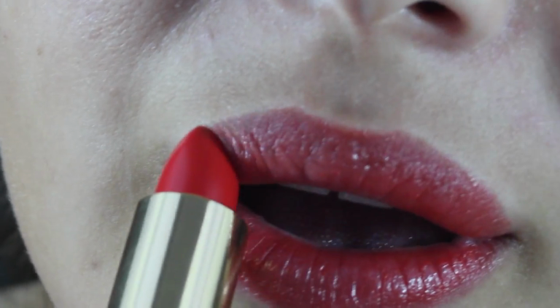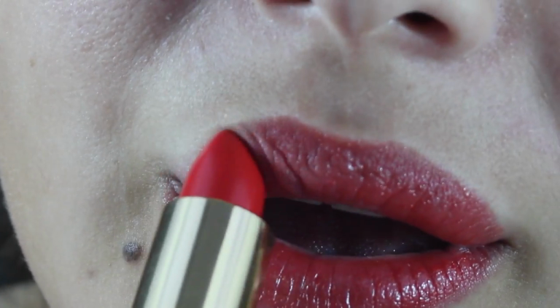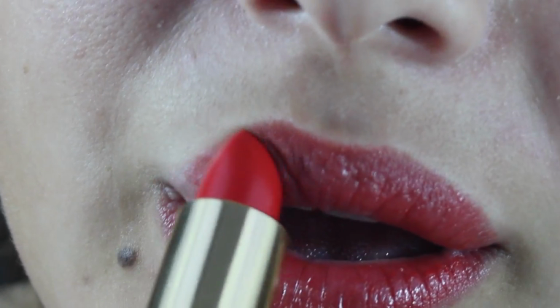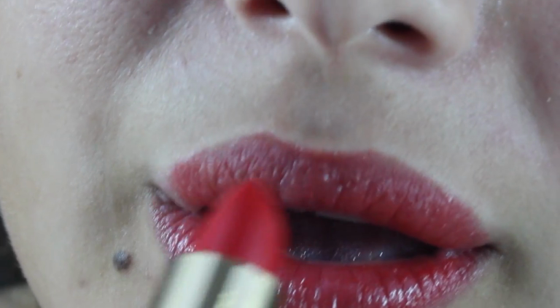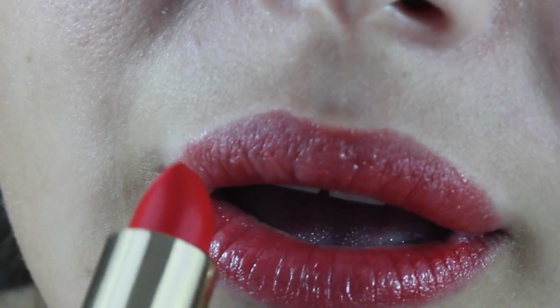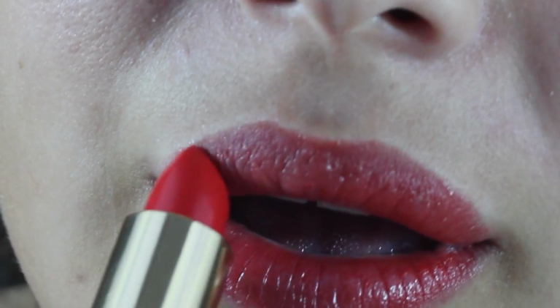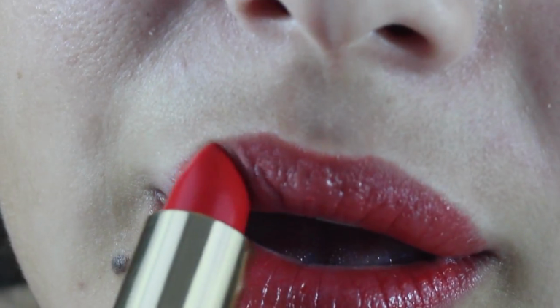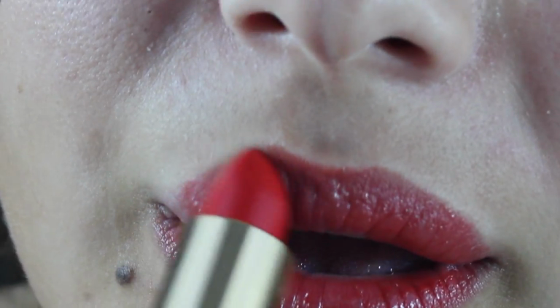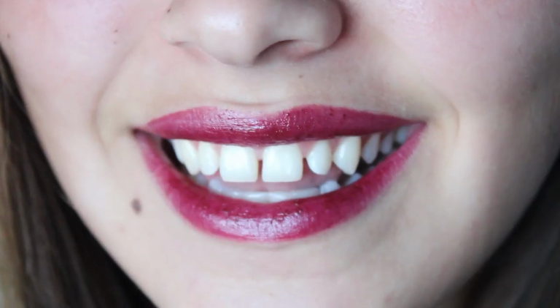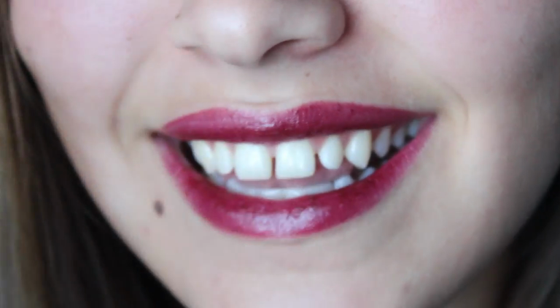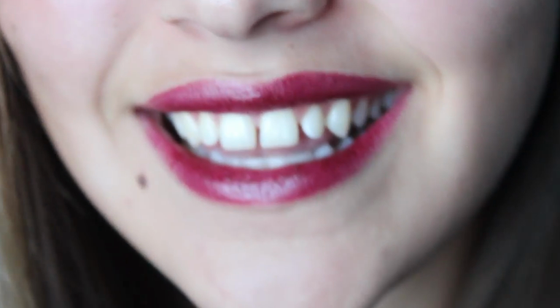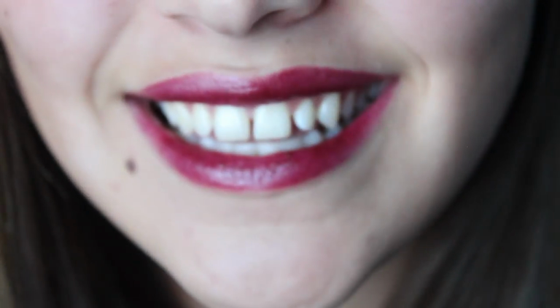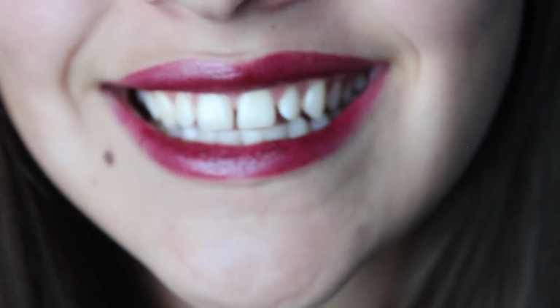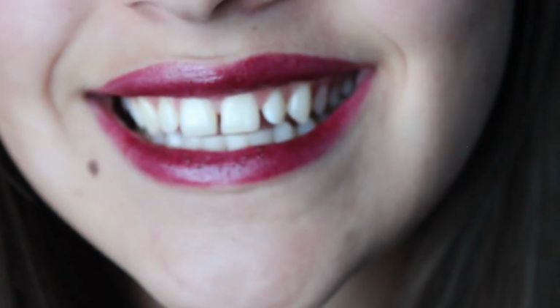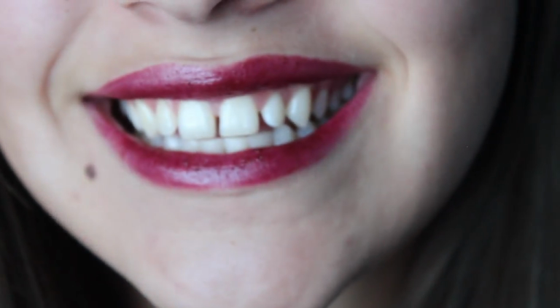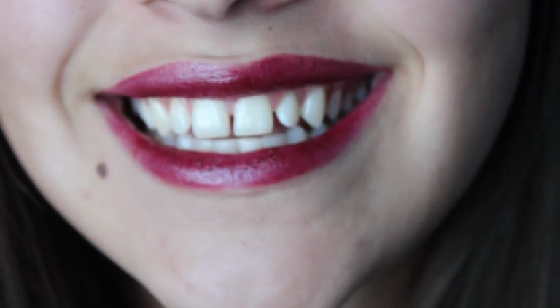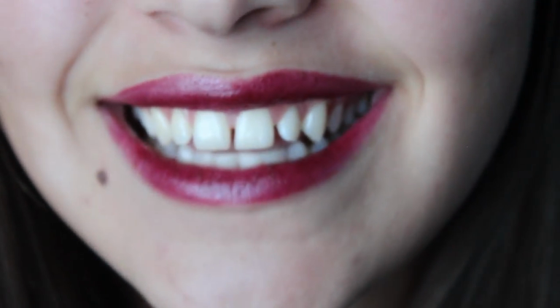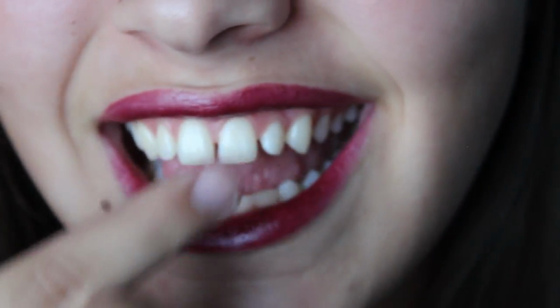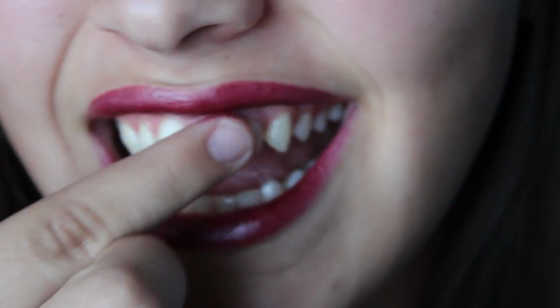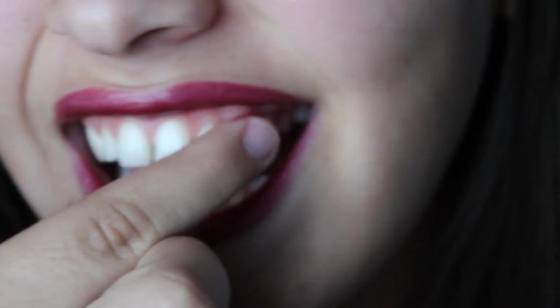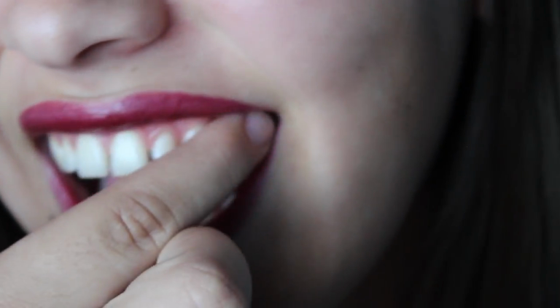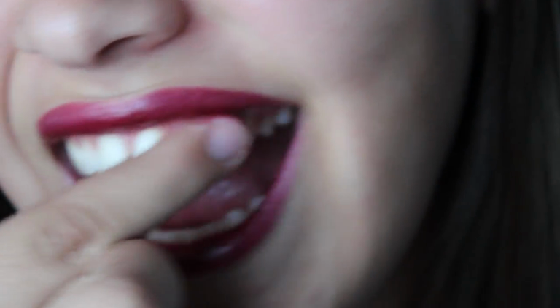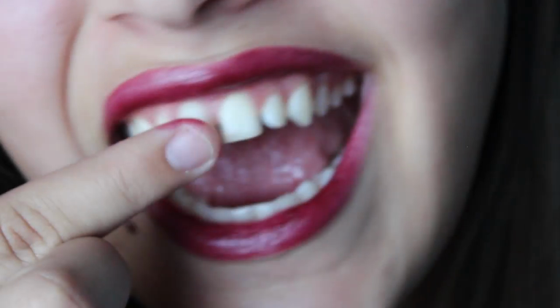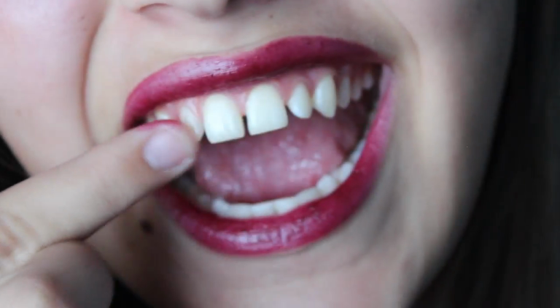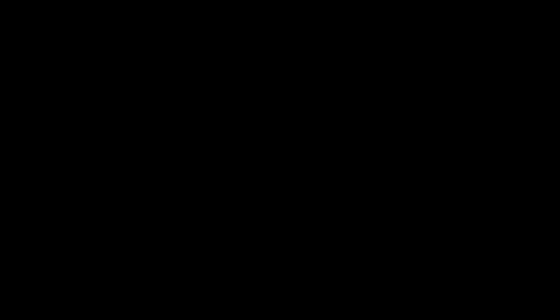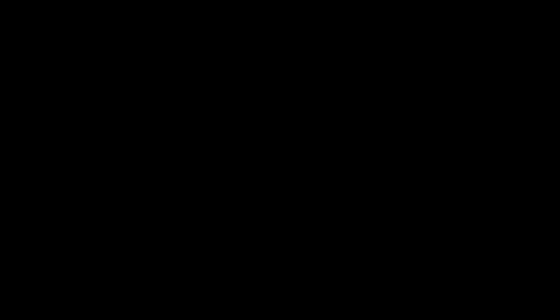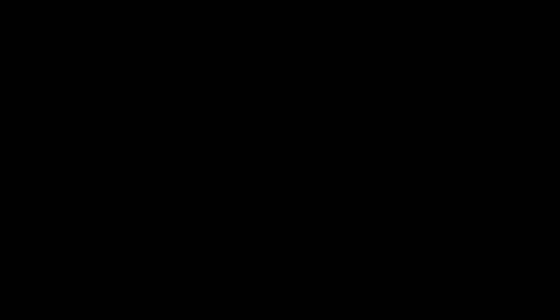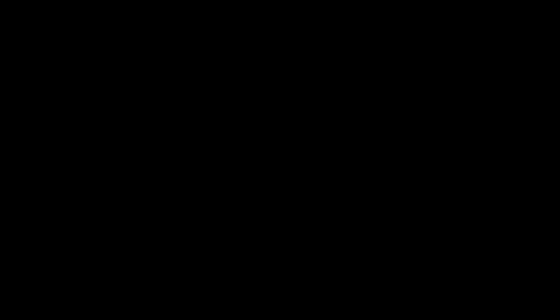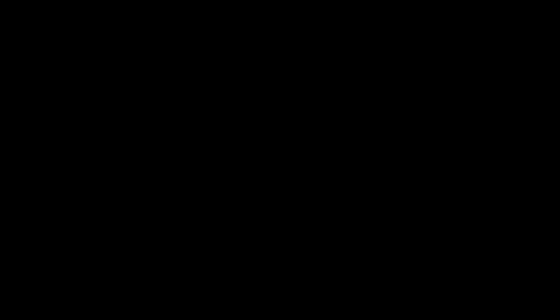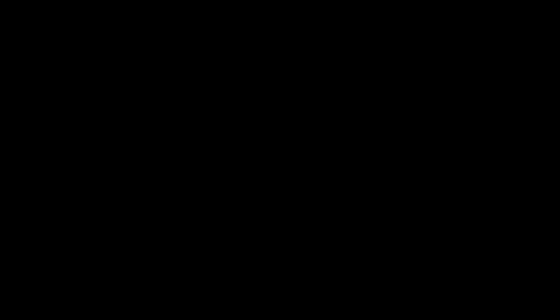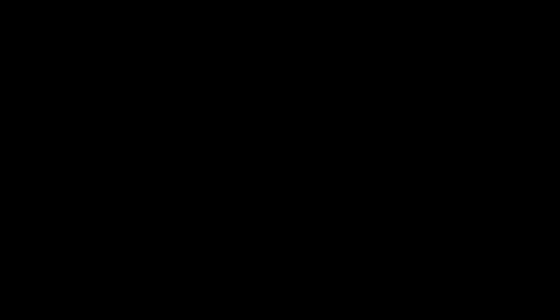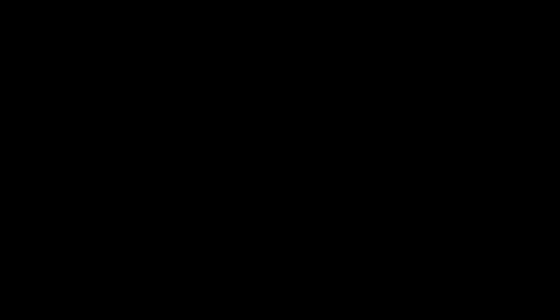I have a really good tip for you guys. All you have to do is take some Vaseline and apply it to your teeth, and you'll never get lipstick on your teeth.